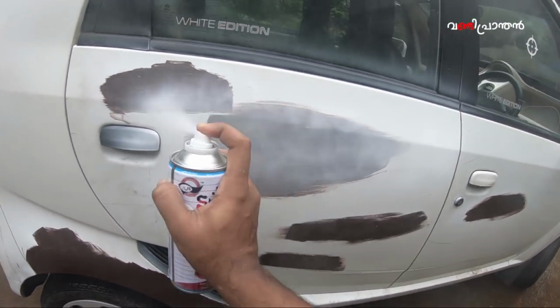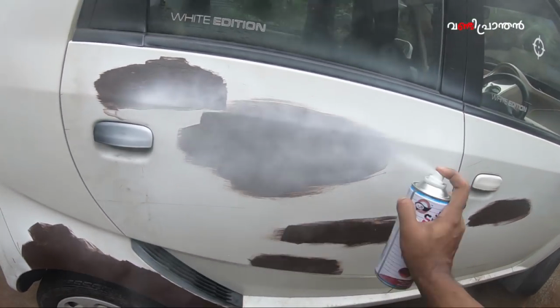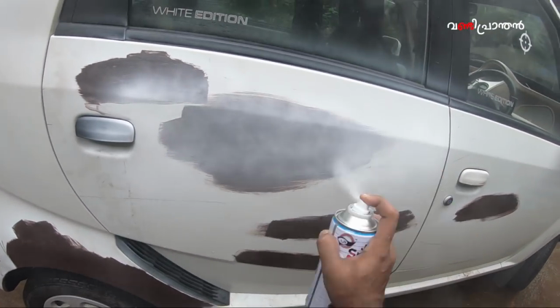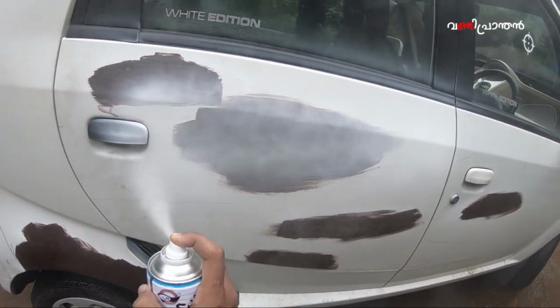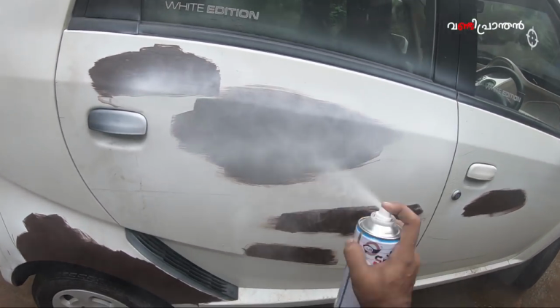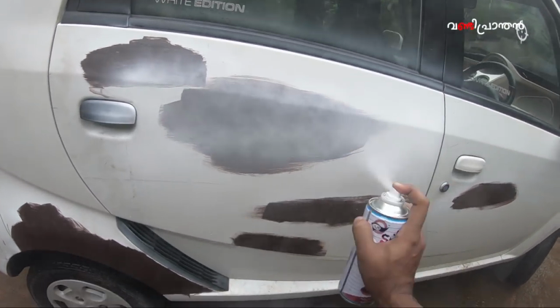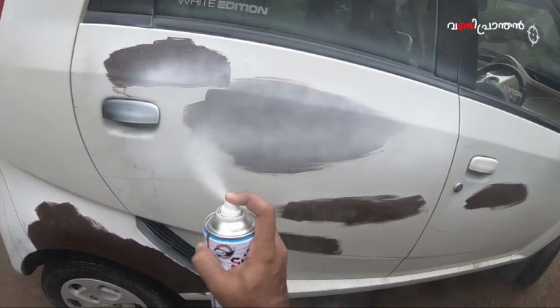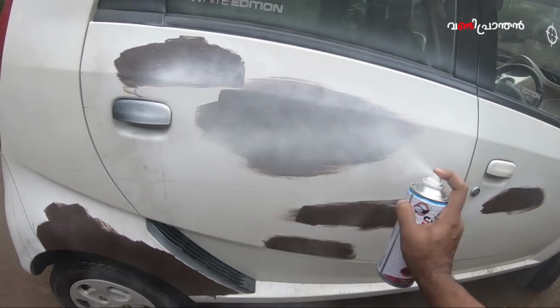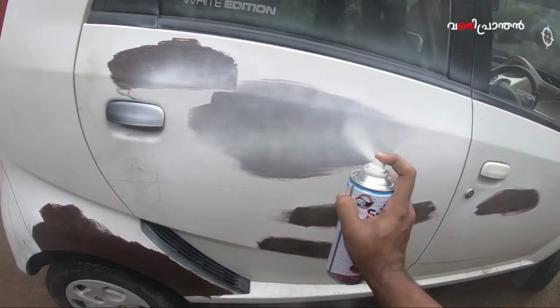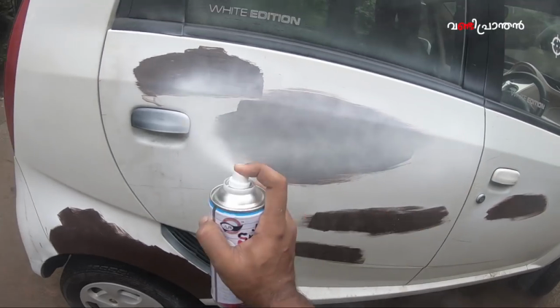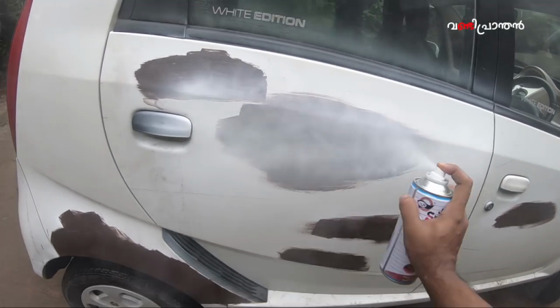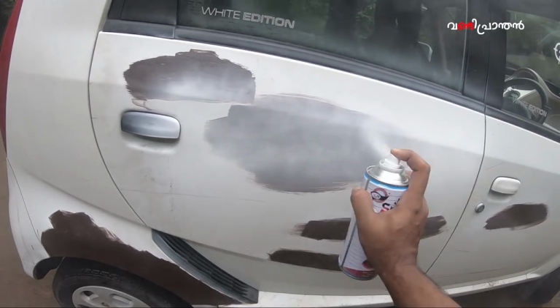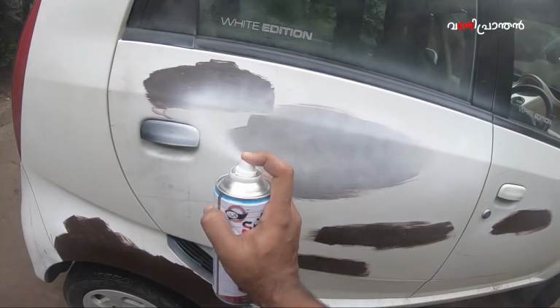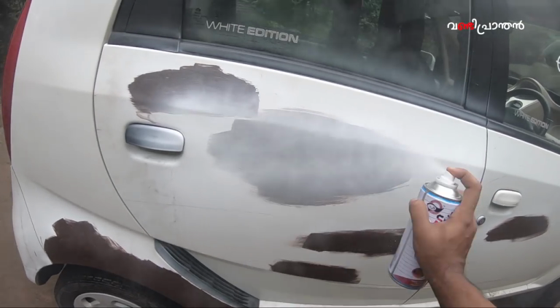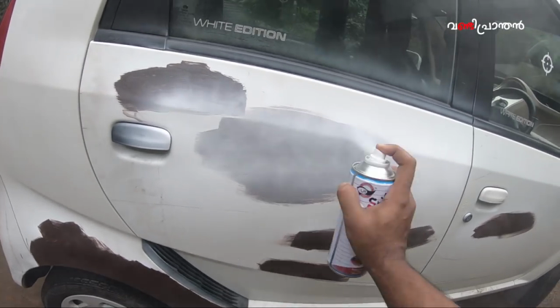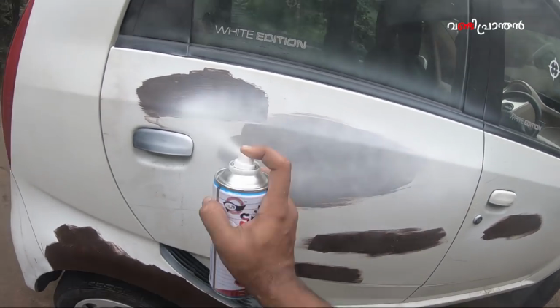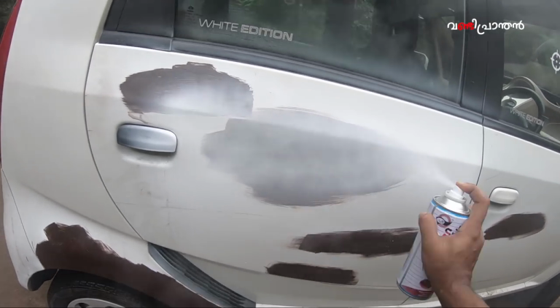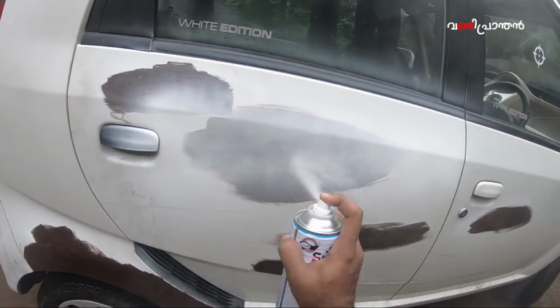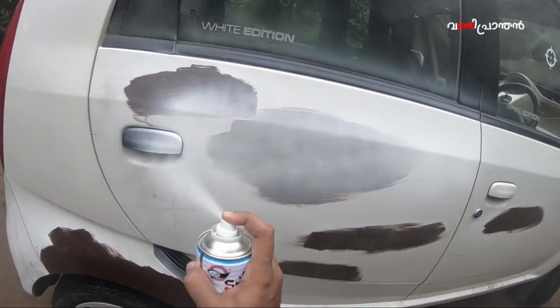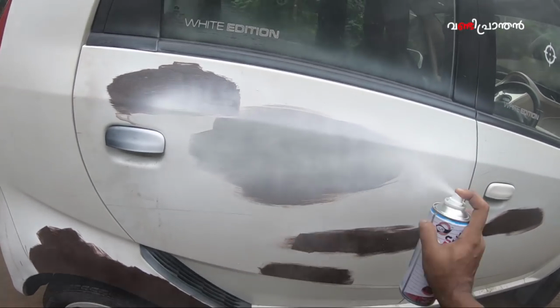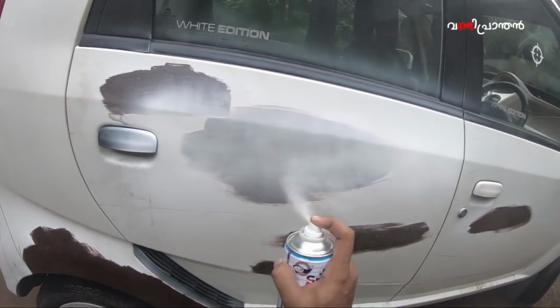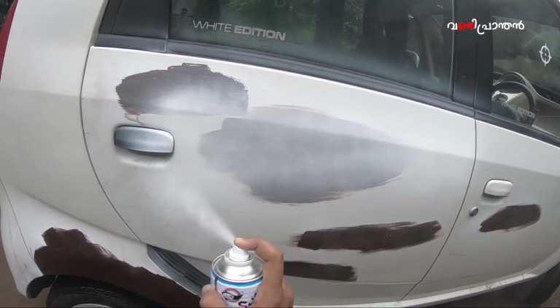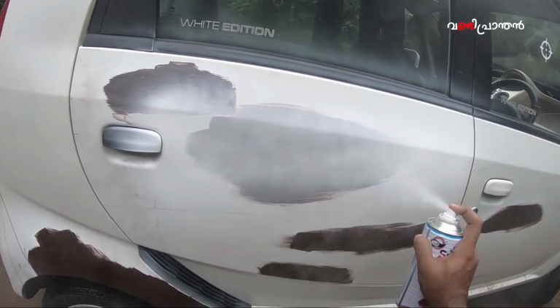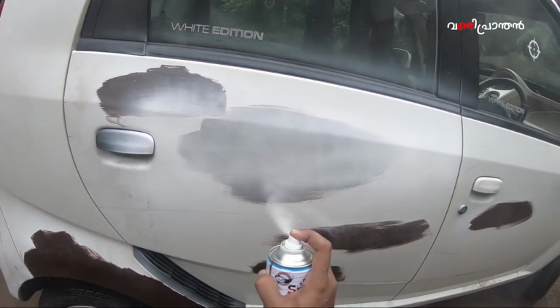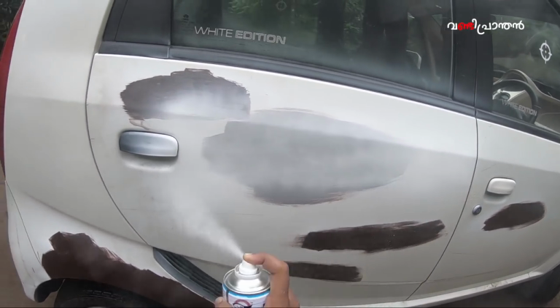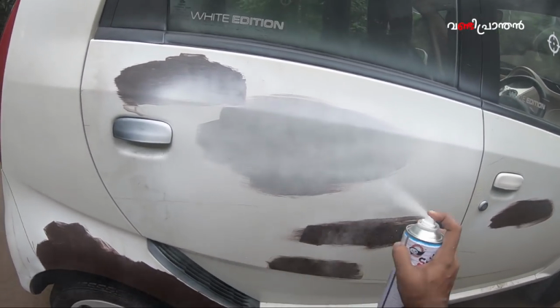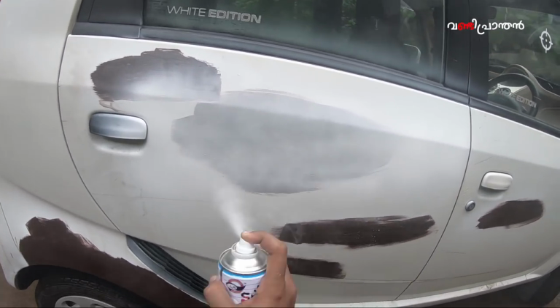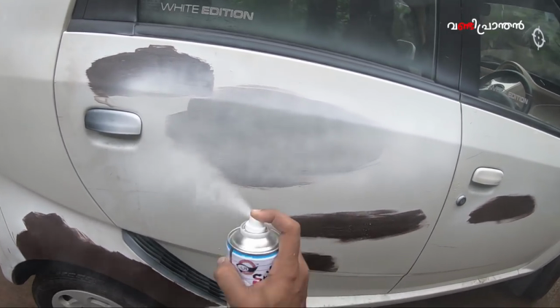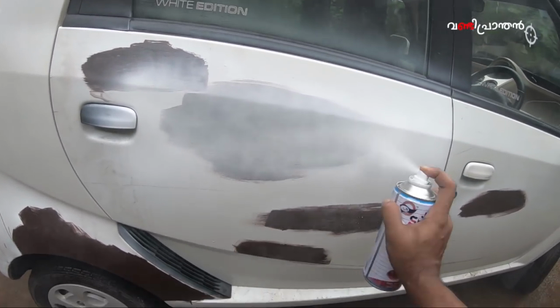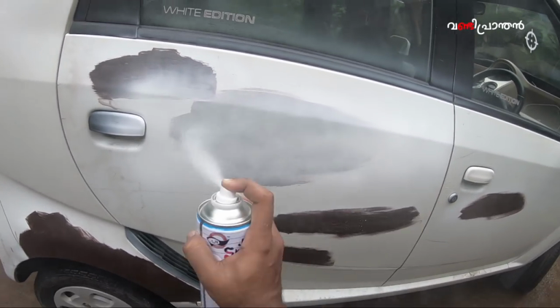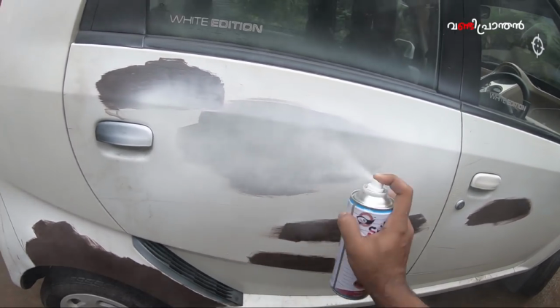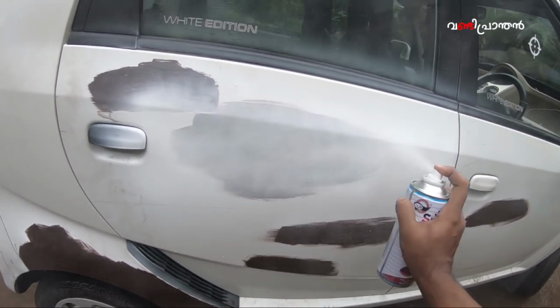My plan is to put the paint on the top gear.